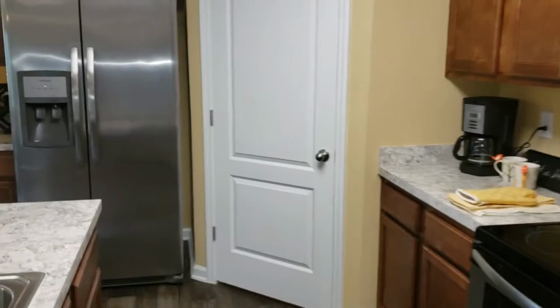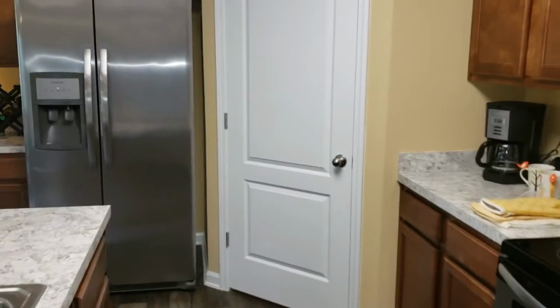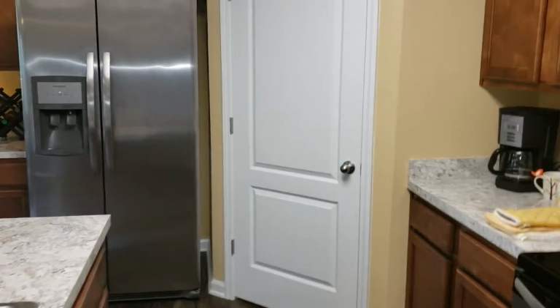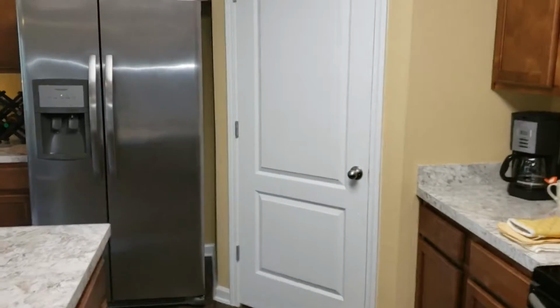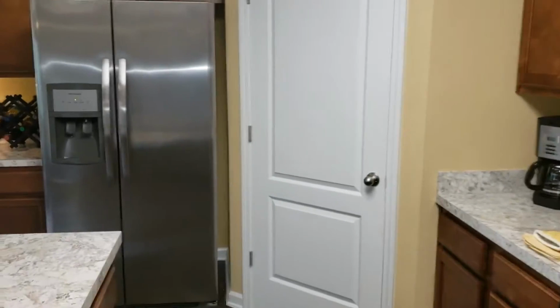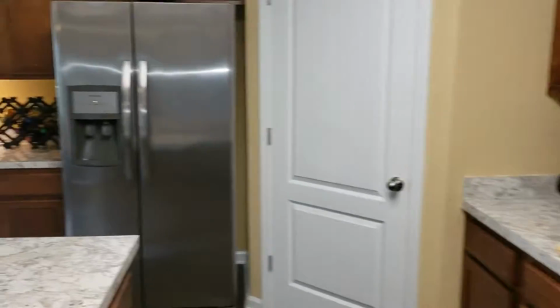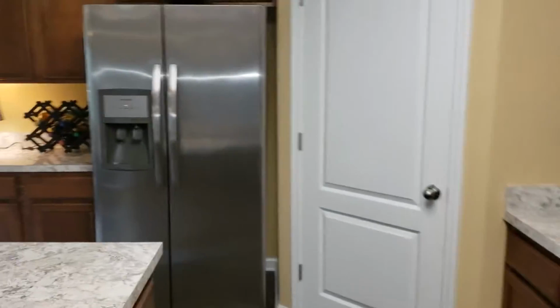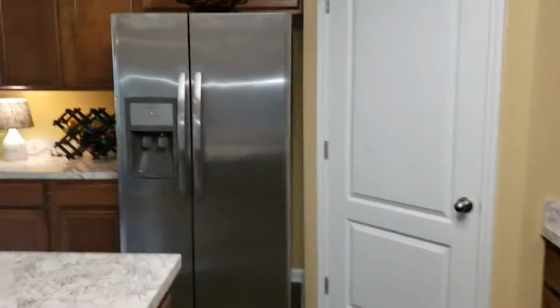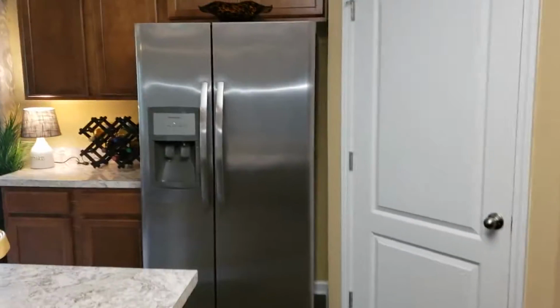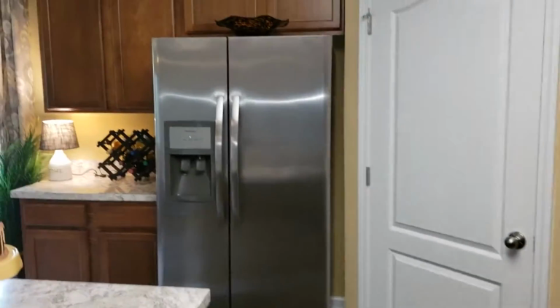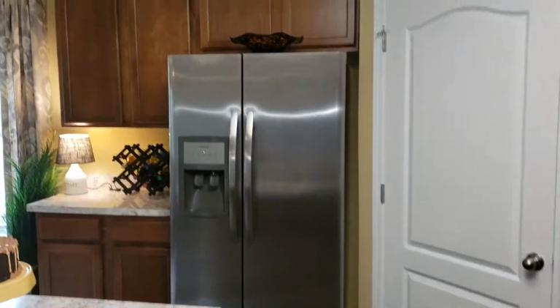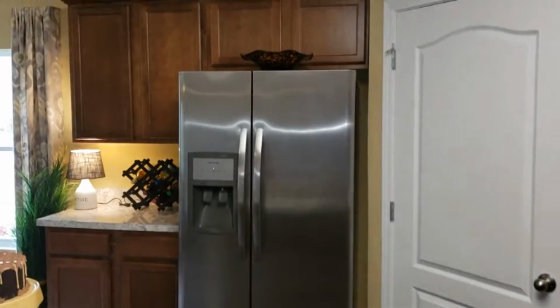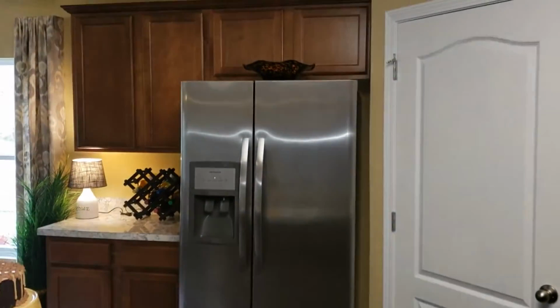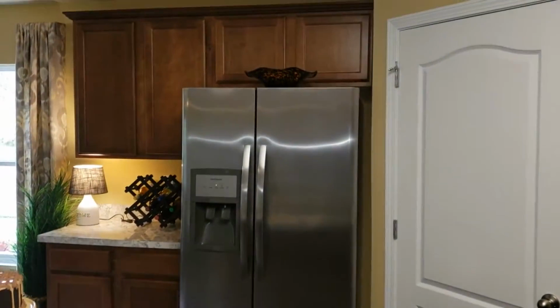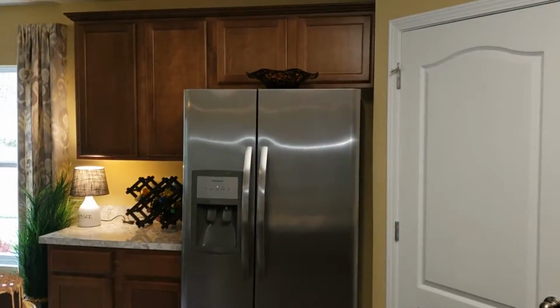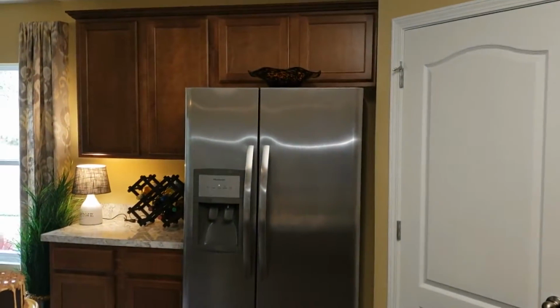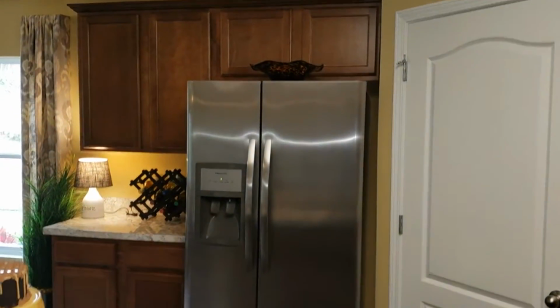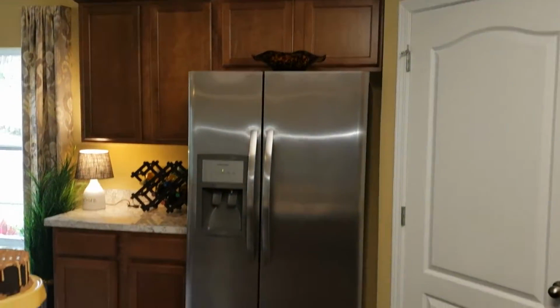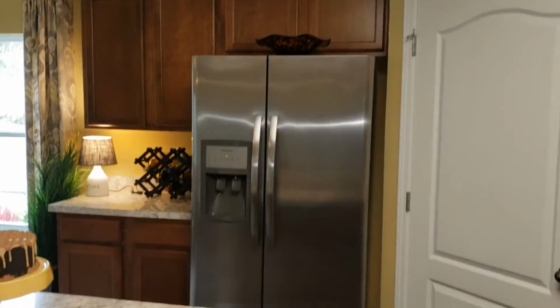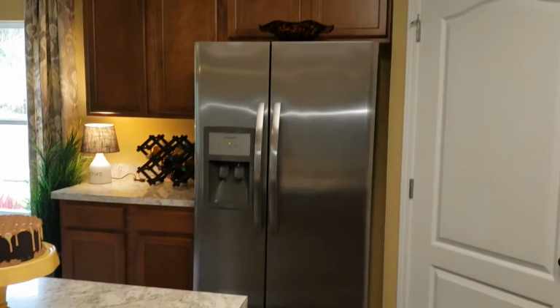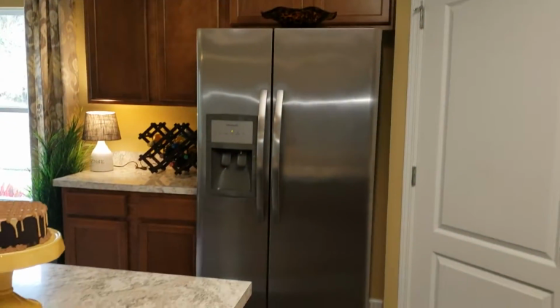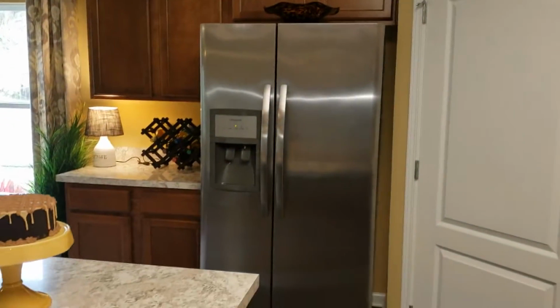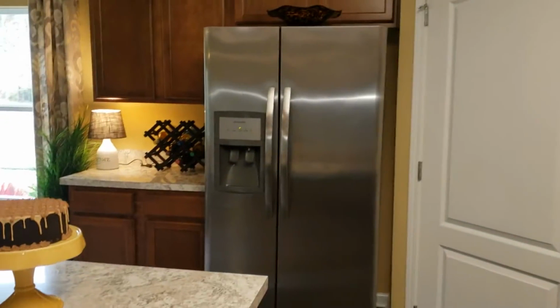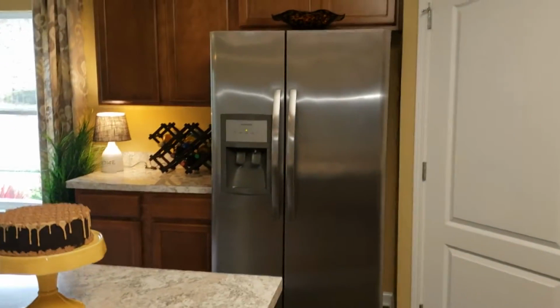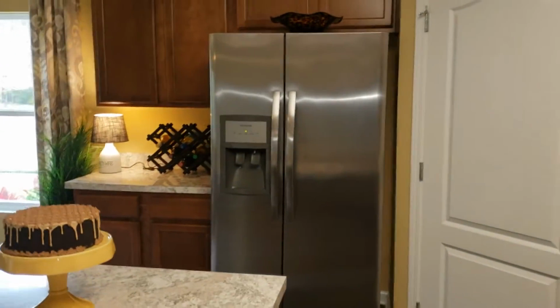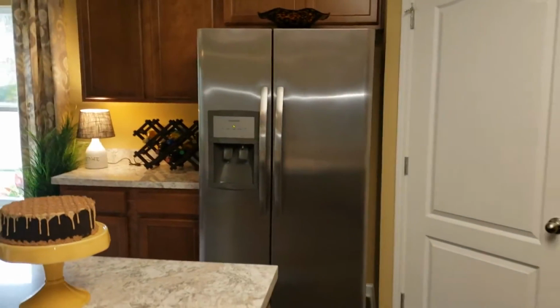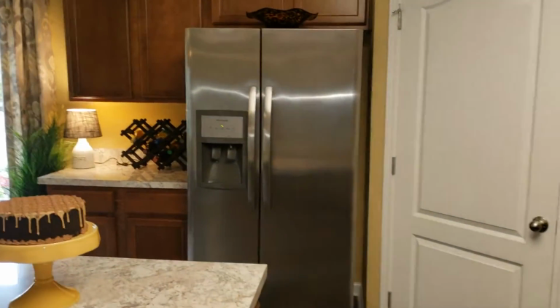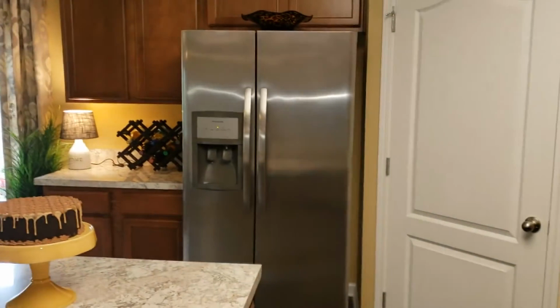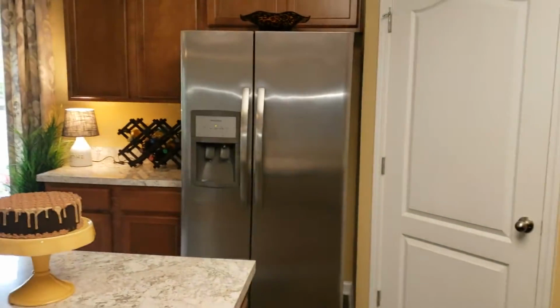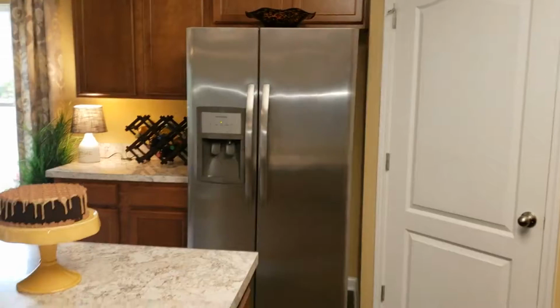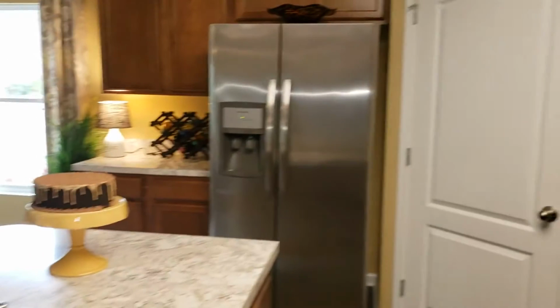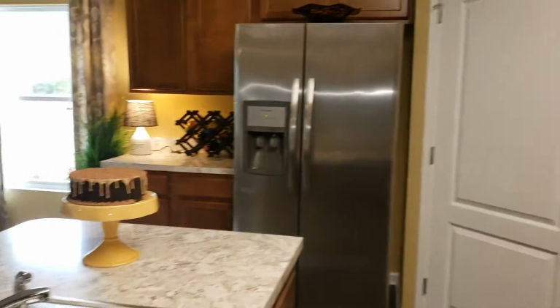And this is your refrigerator — a real, real nice refrigerator.